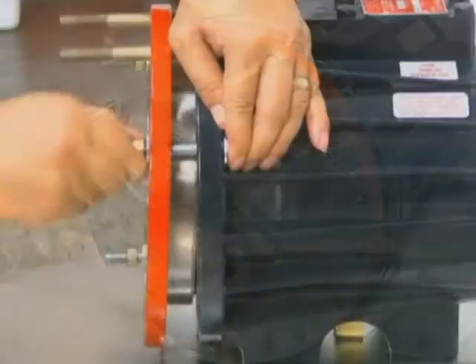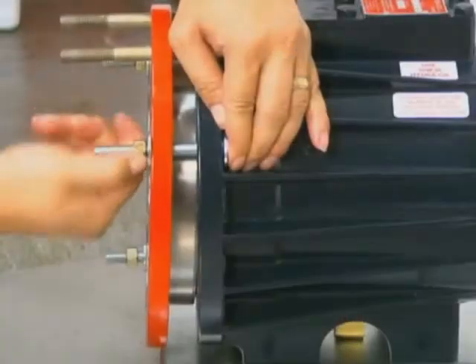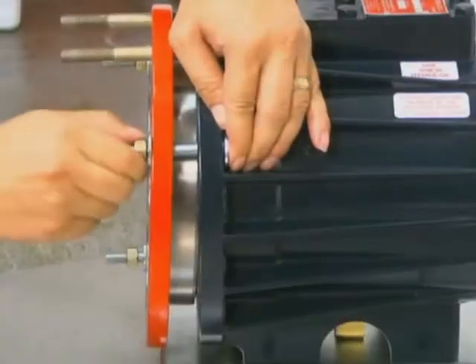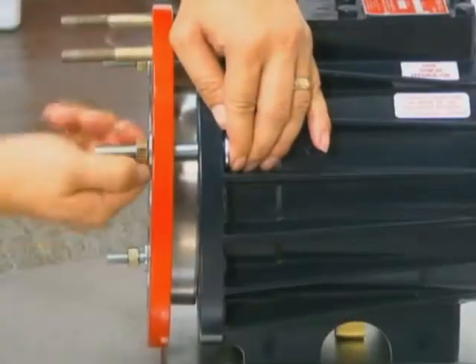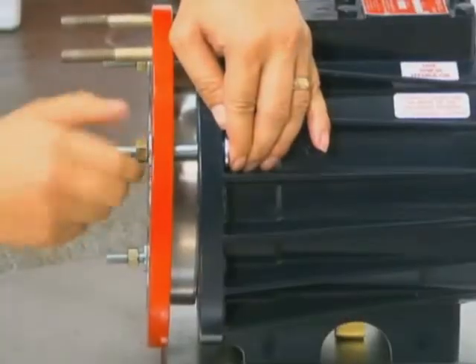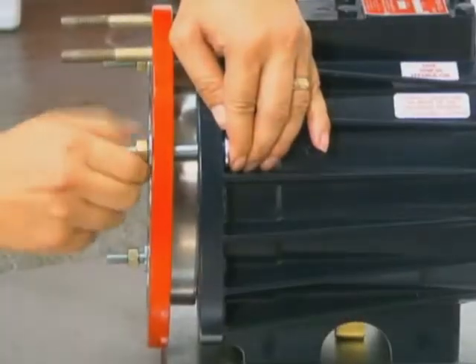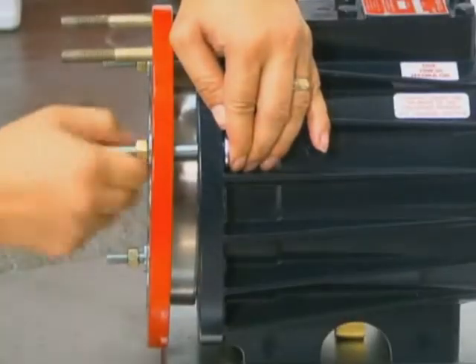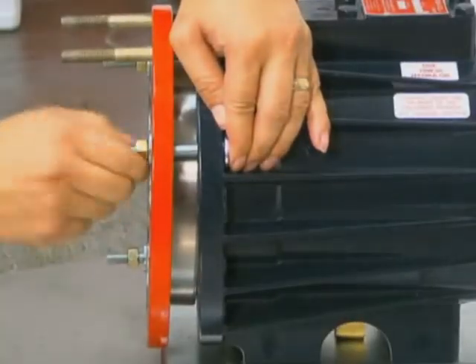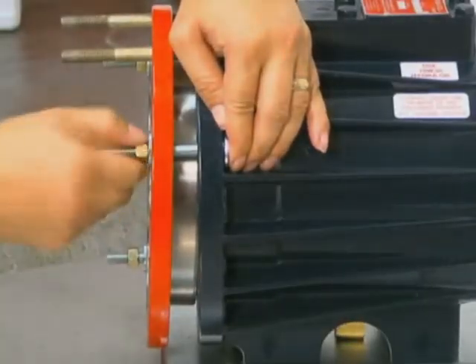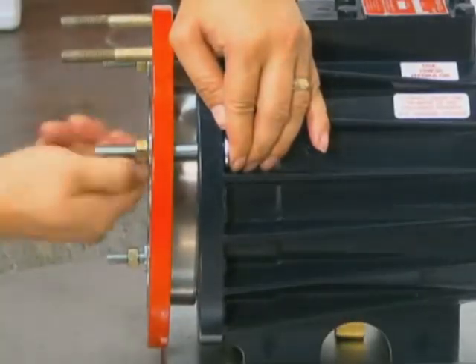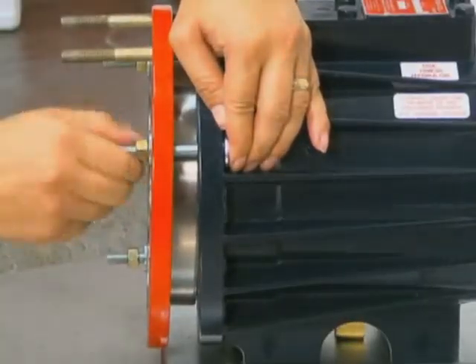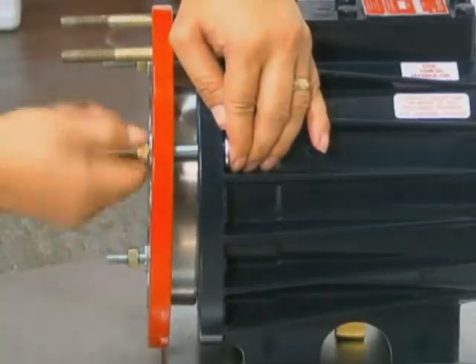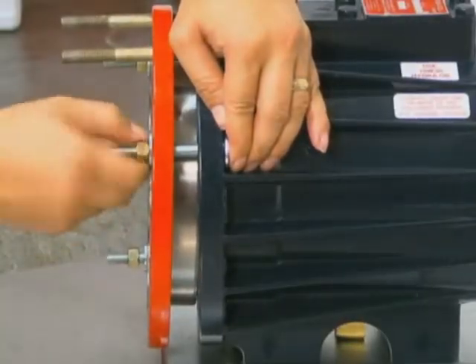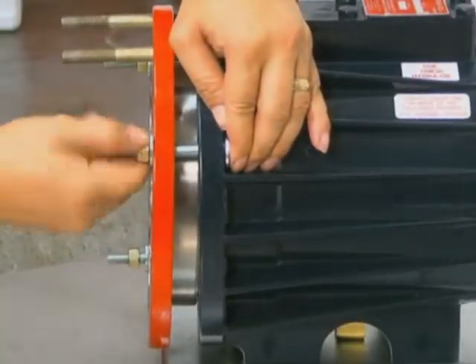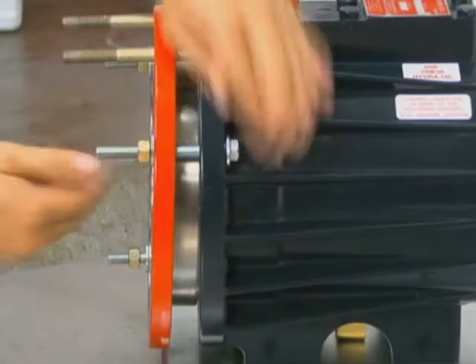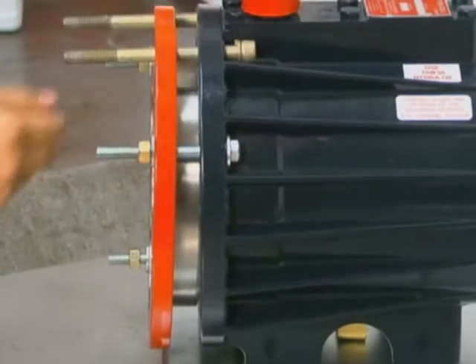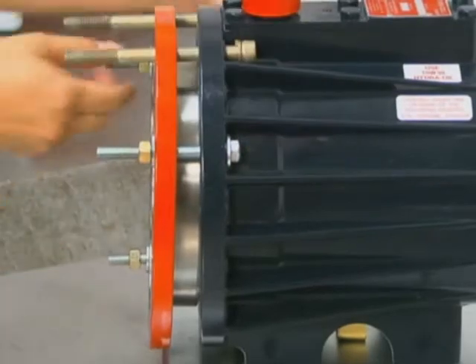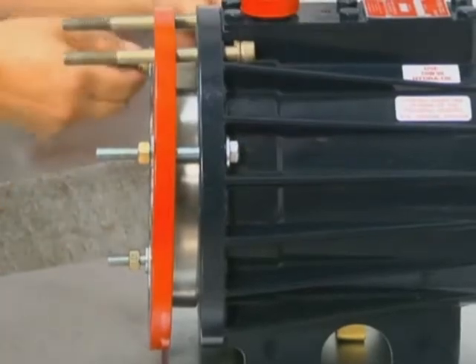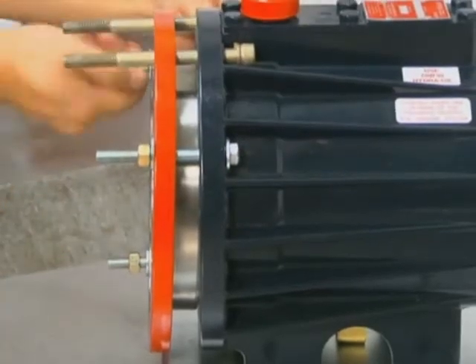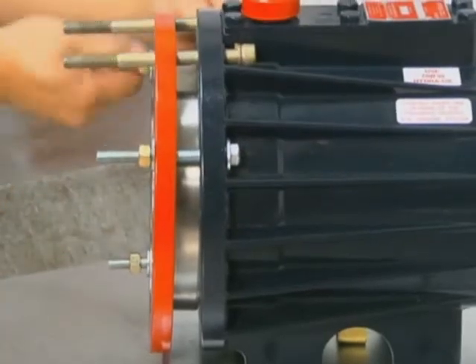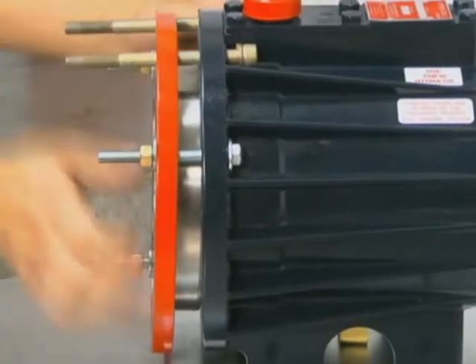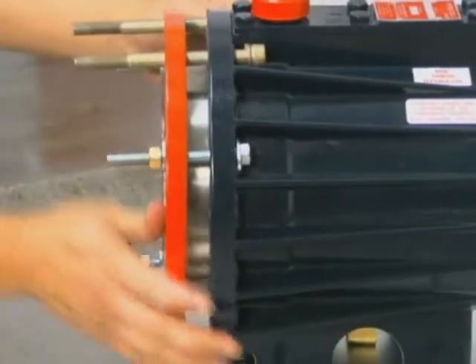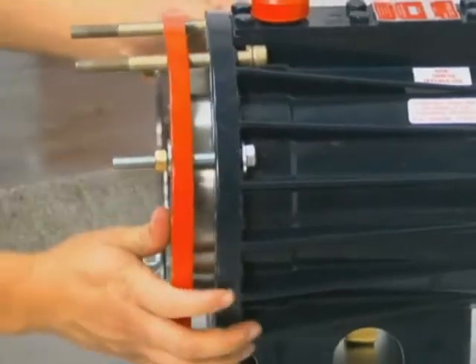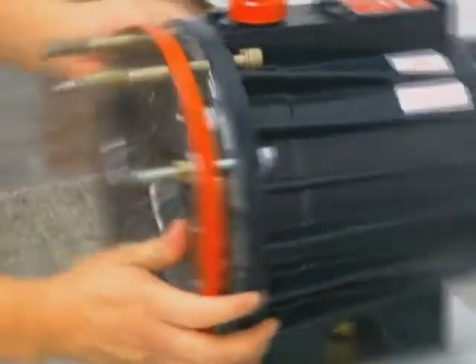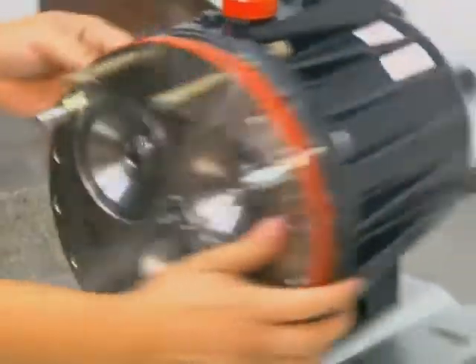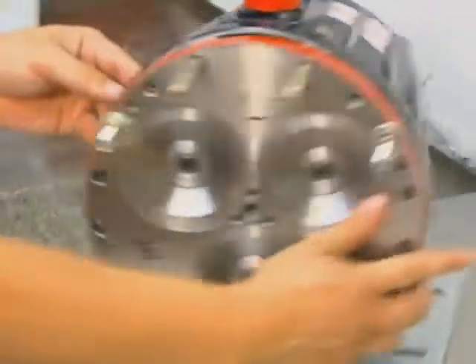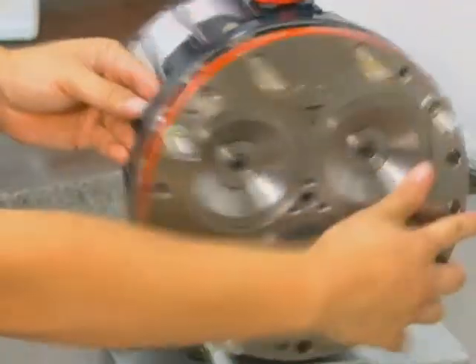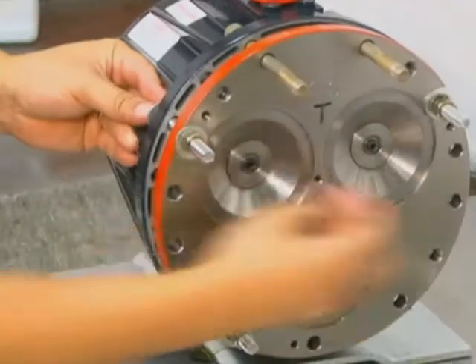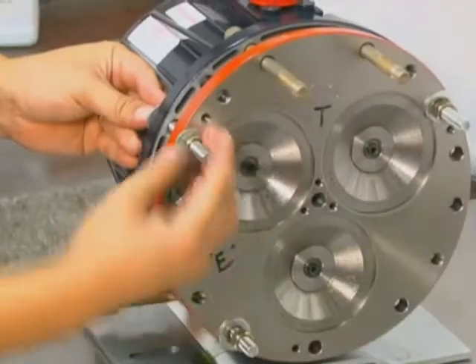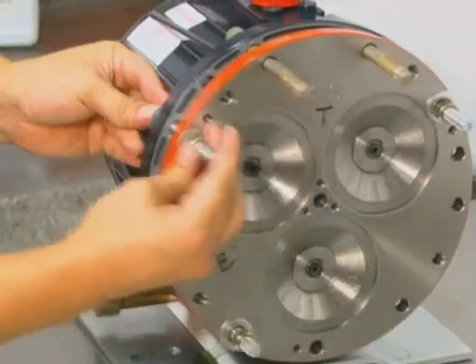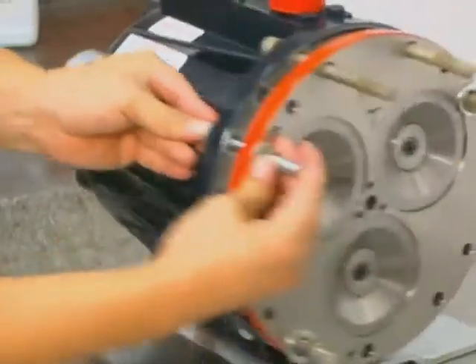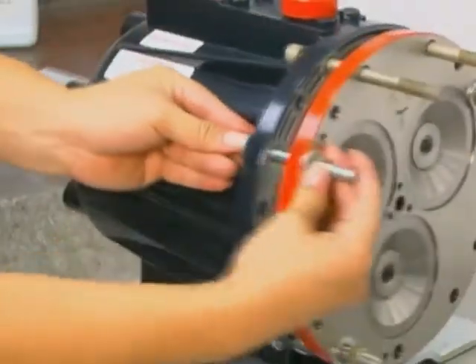Install the assembly bolts from the tool kit through the cylinder housing and pump housing. Alternately tighten down the nuts on the assembly bolts to draw the pump housing and cylinder housing together by compressing the piston return springs.